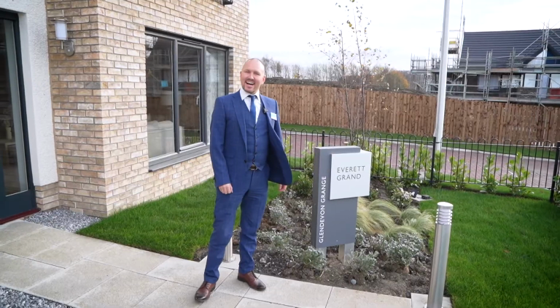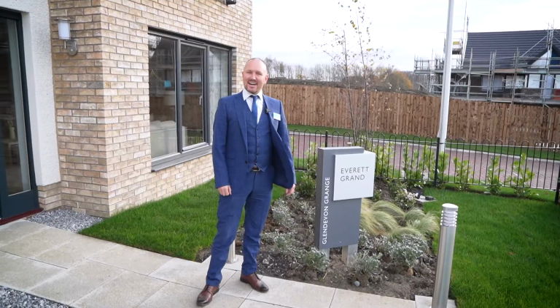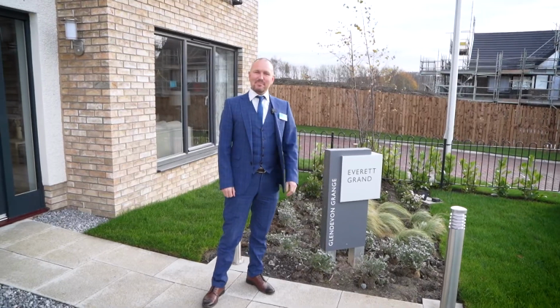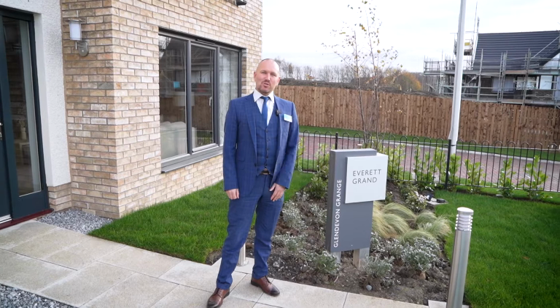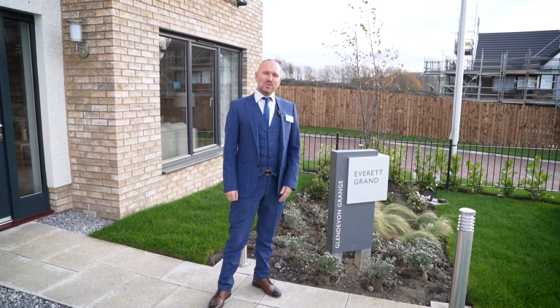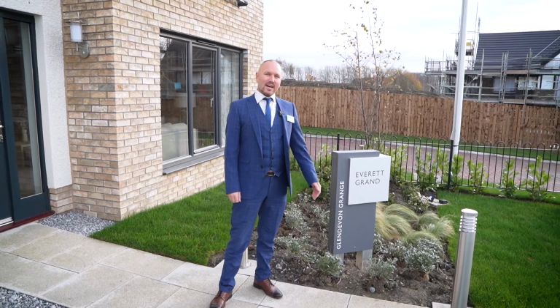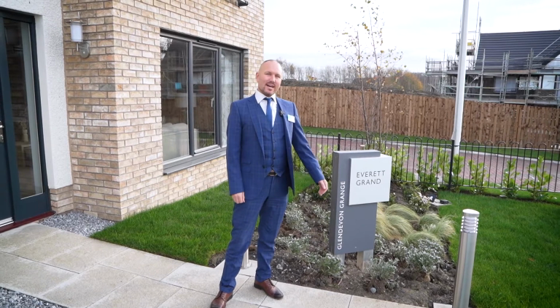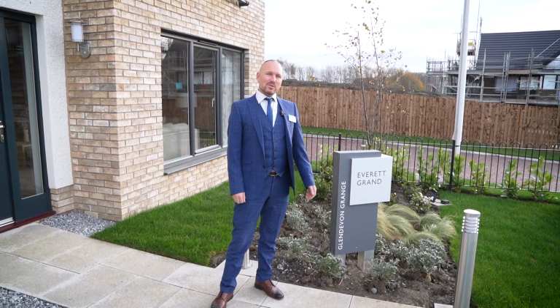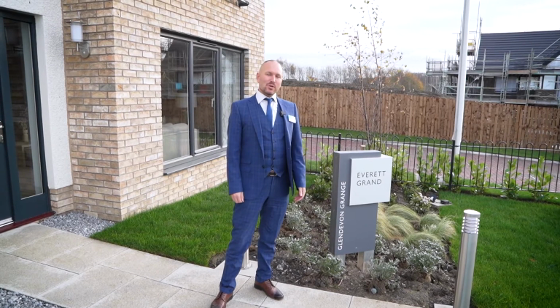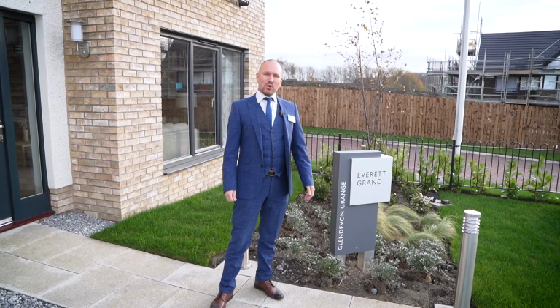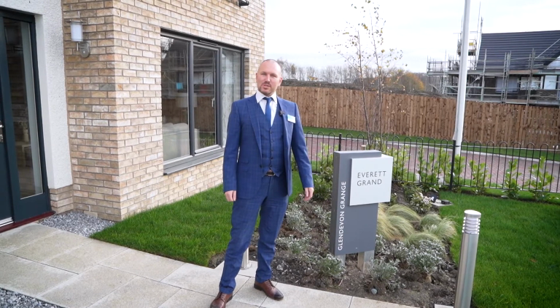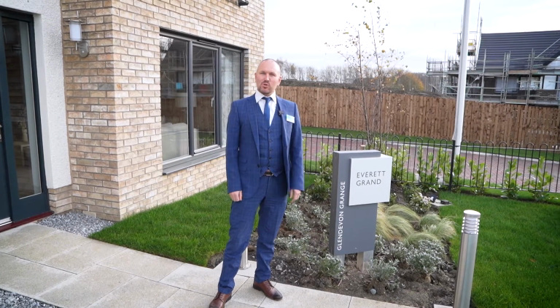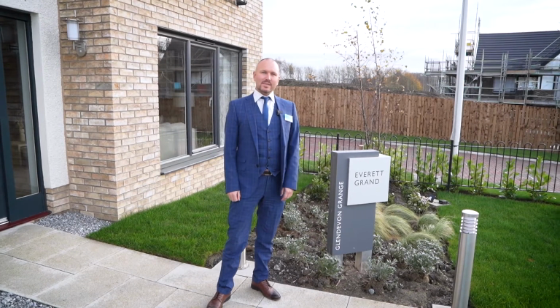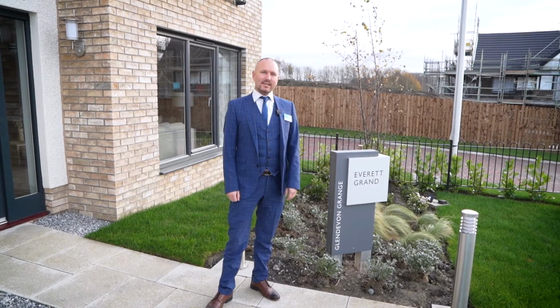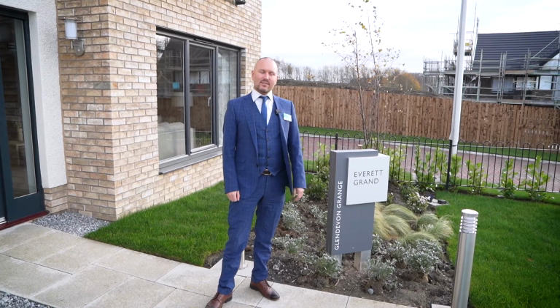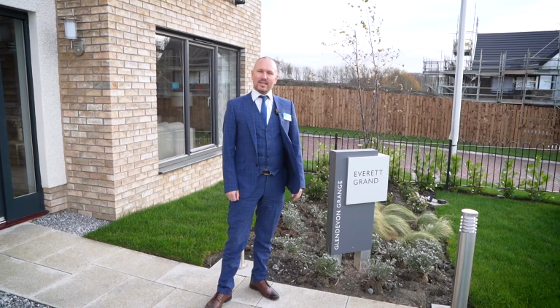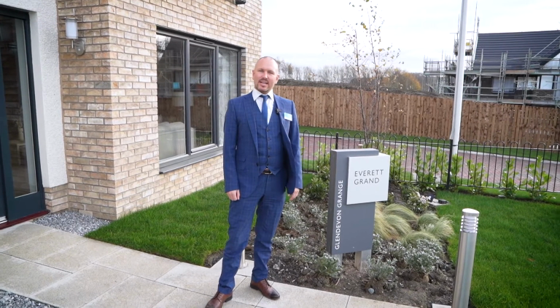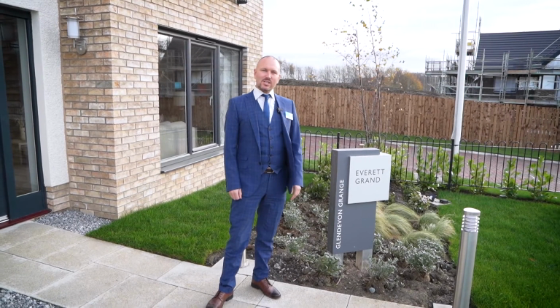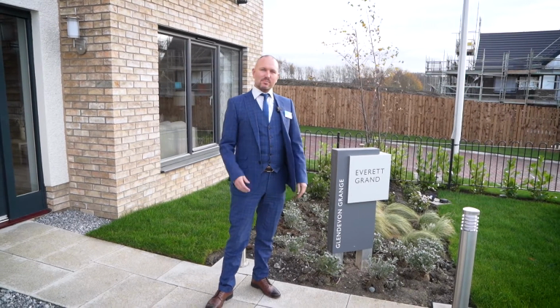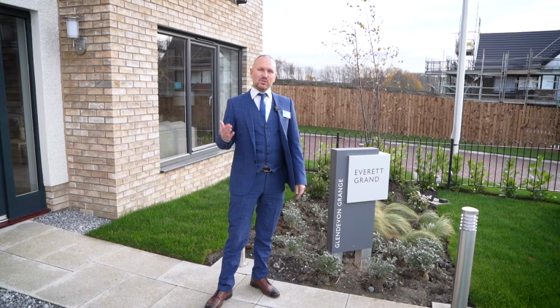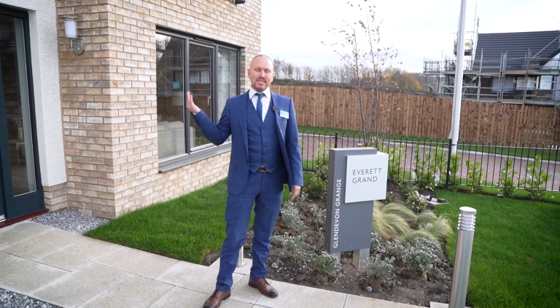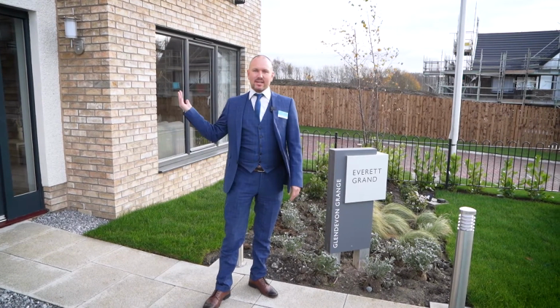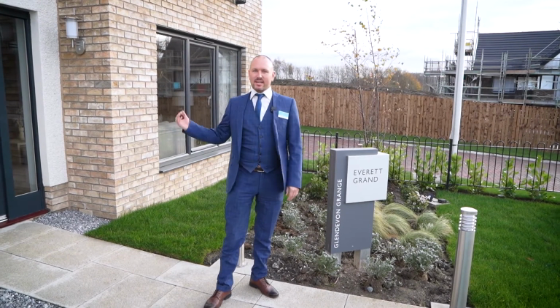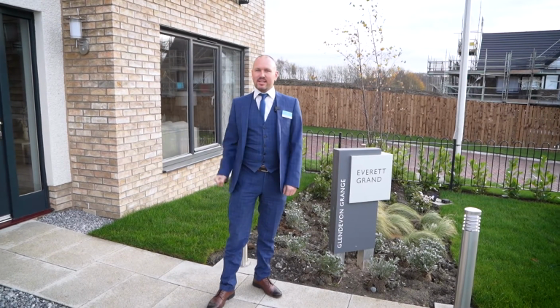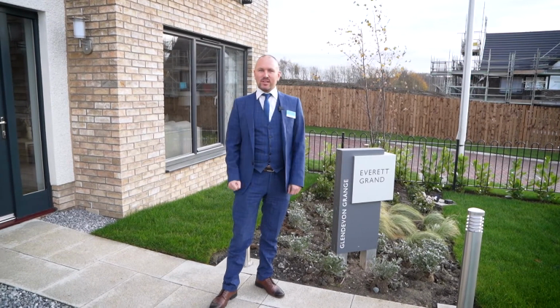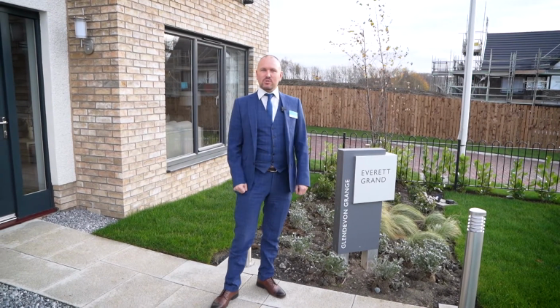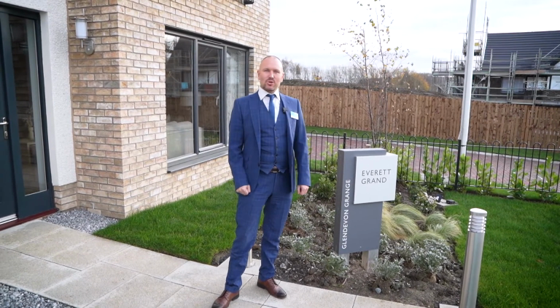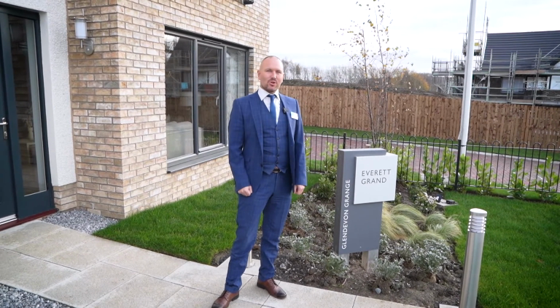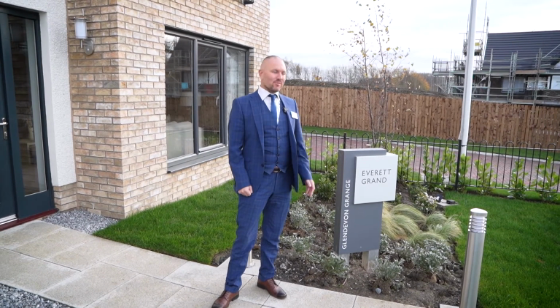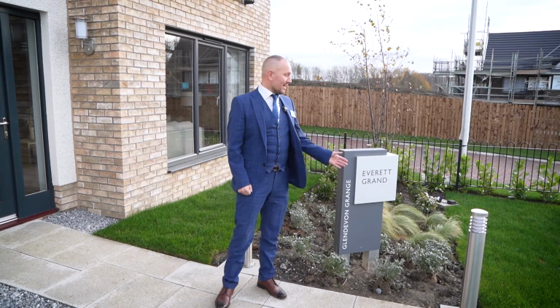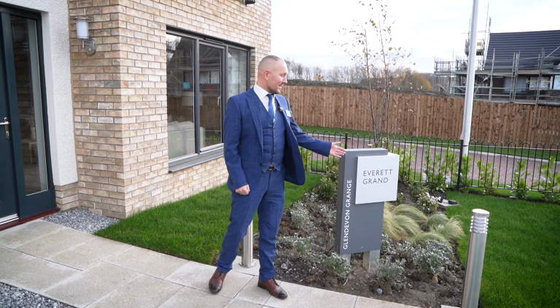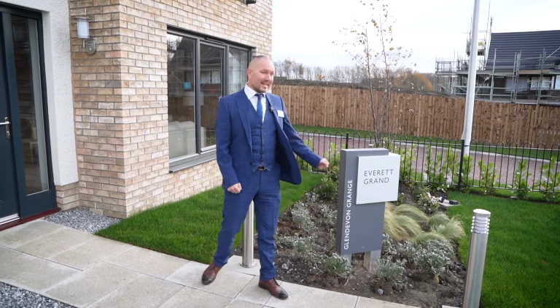Hi, I'm George and welcome to Robertson Homes at Glendiven Grange. I'm just going to take you in and give you a little tour of the Everett Grand.